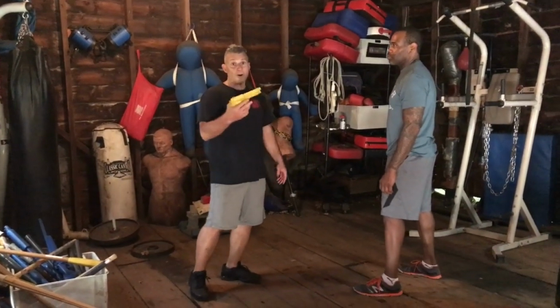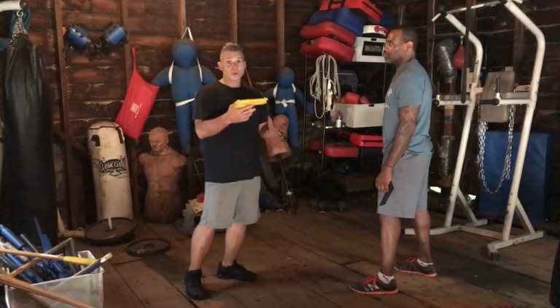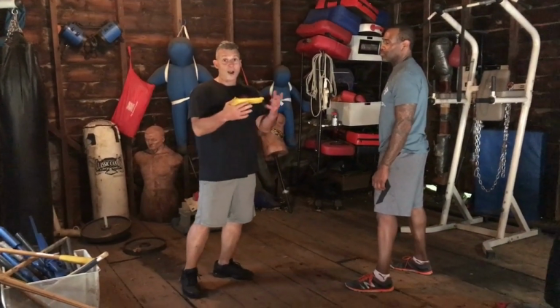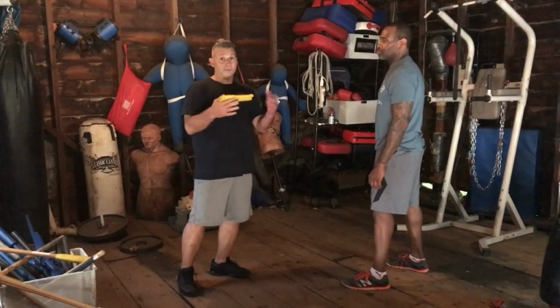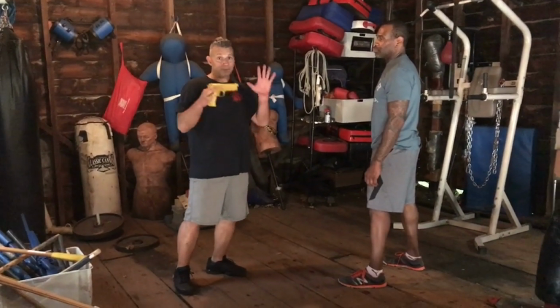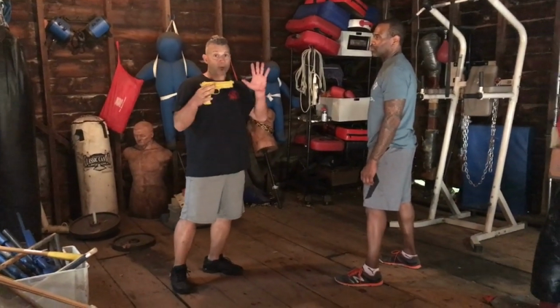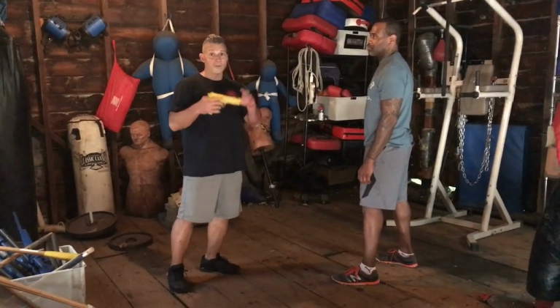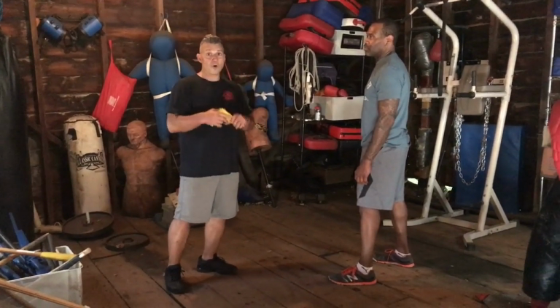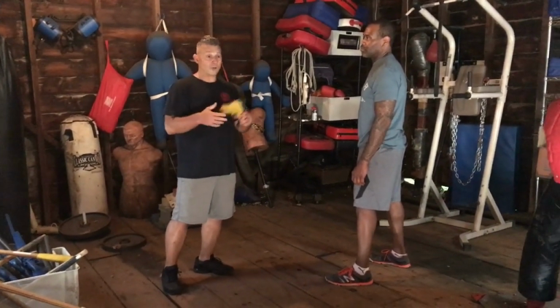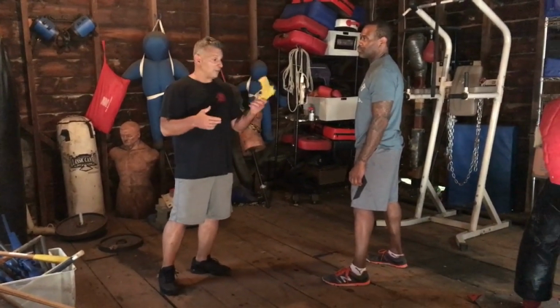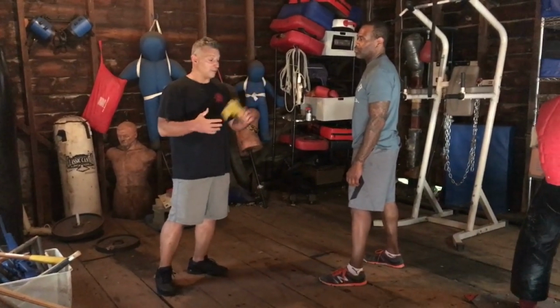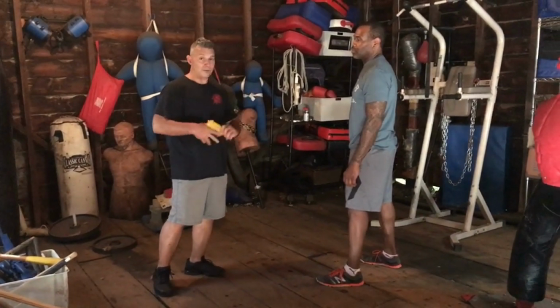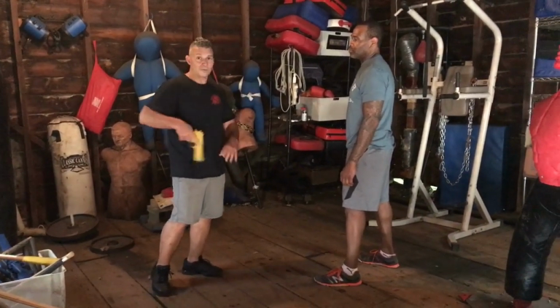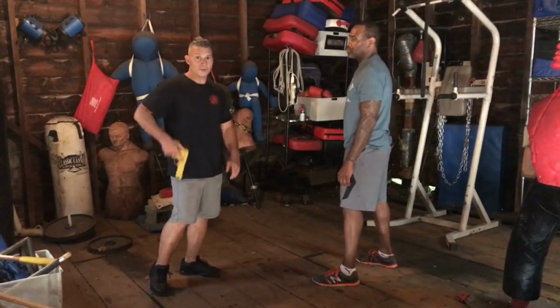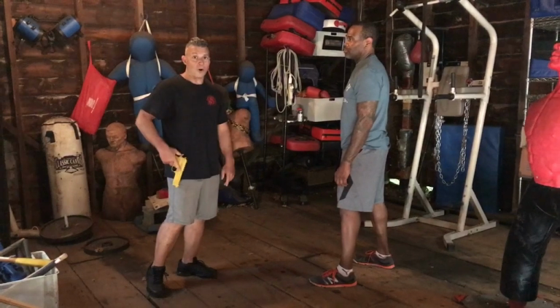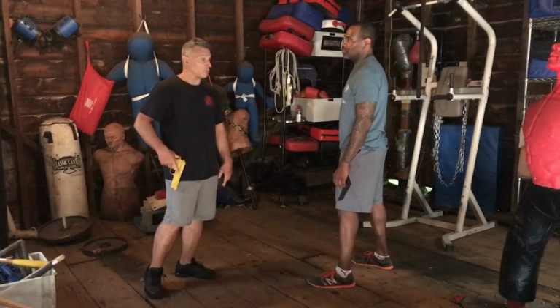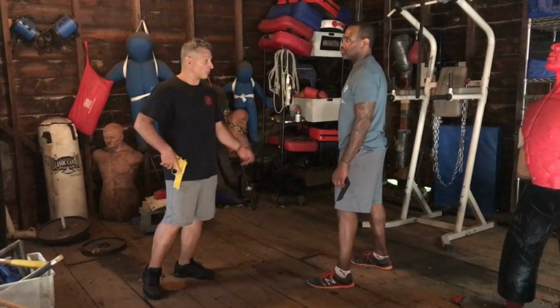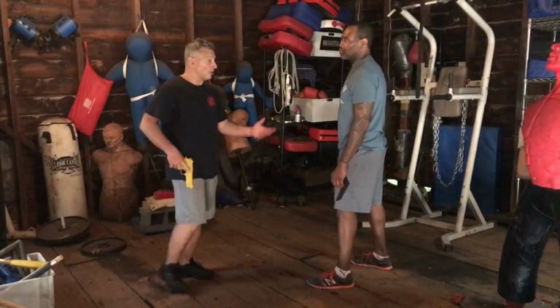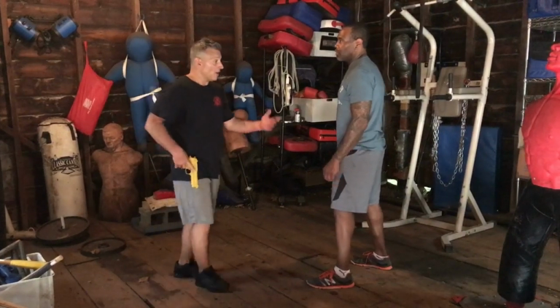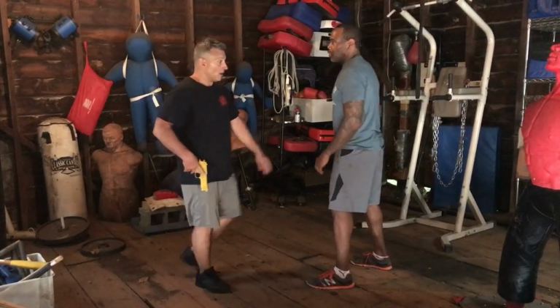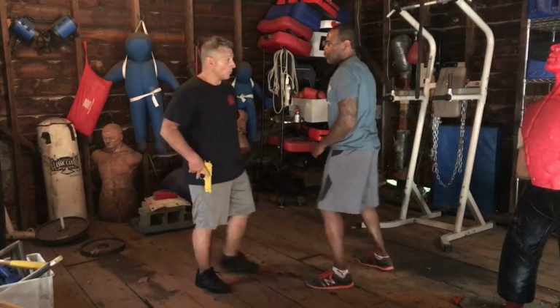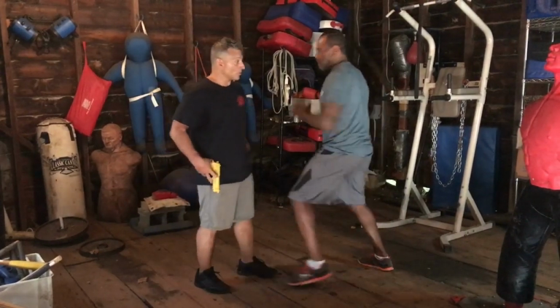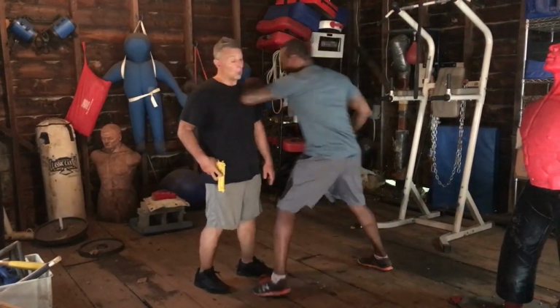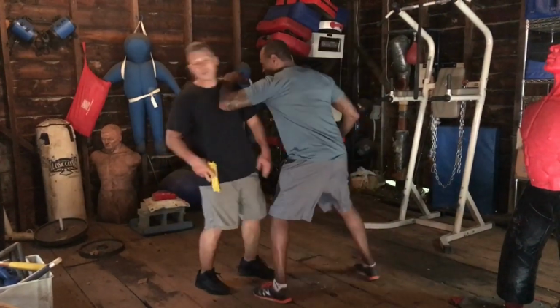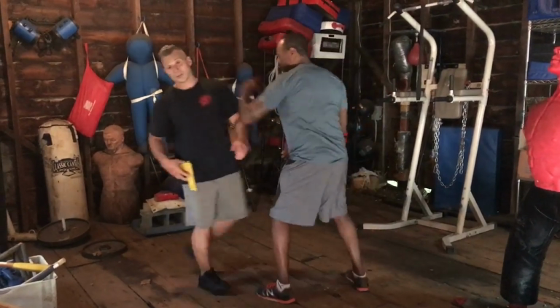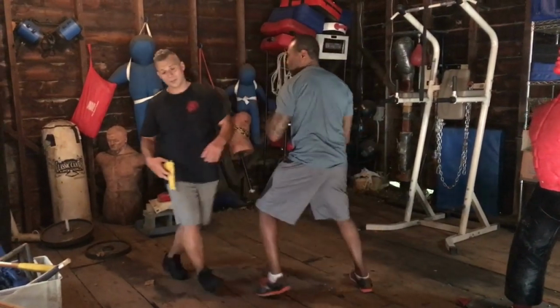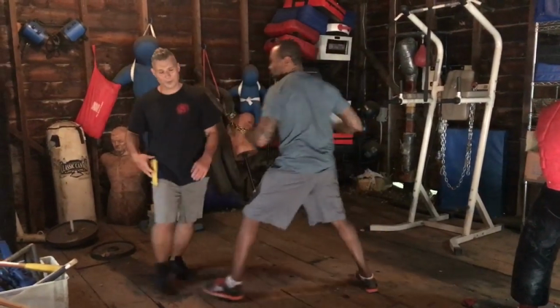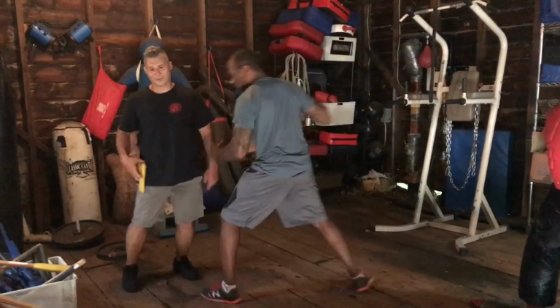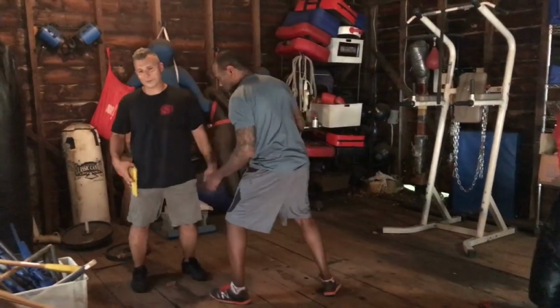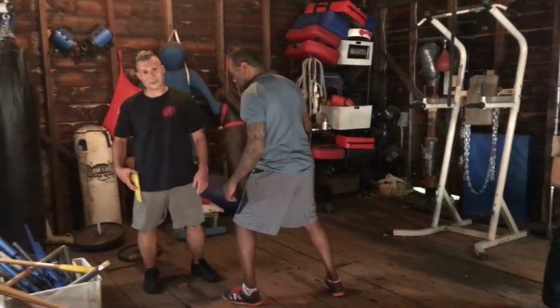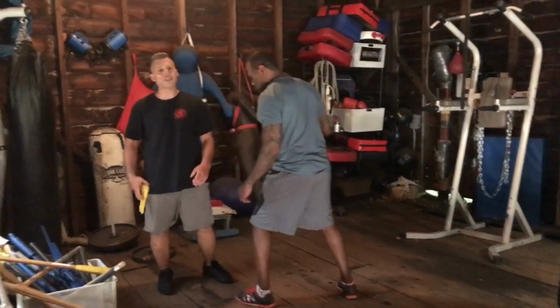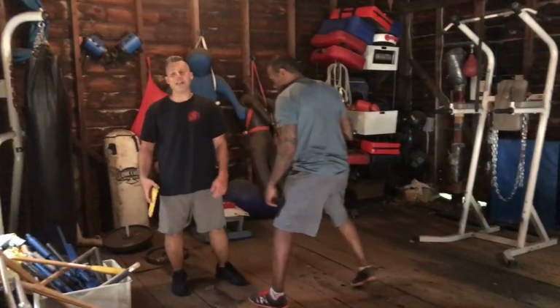Firearms are great, don't get me wrong, but if it's in the holster and we're this close, you are doing nothing useful.